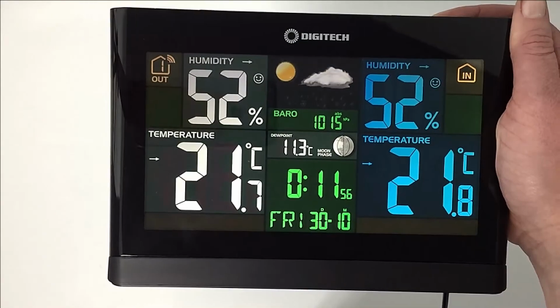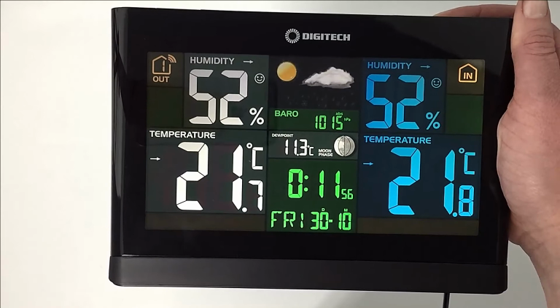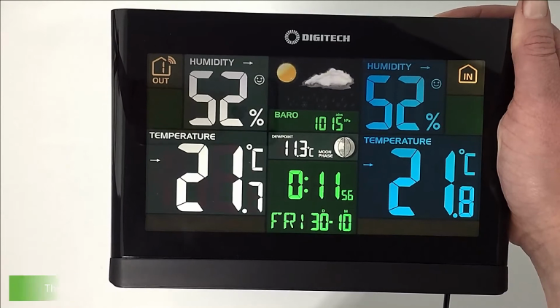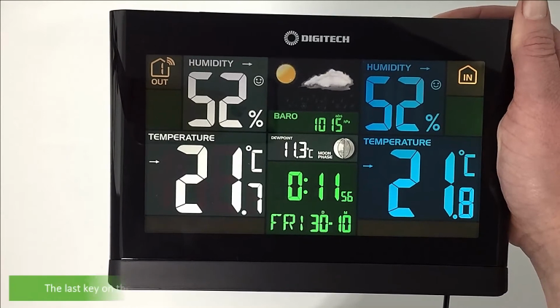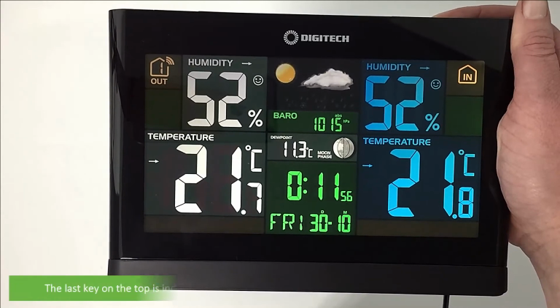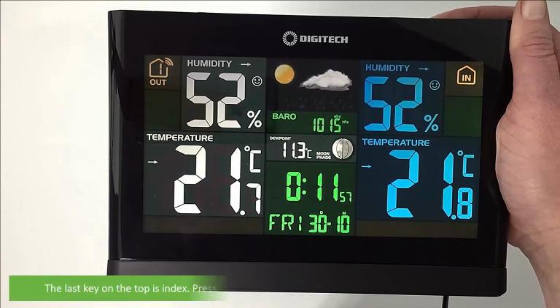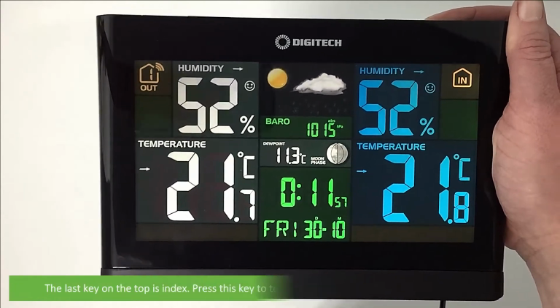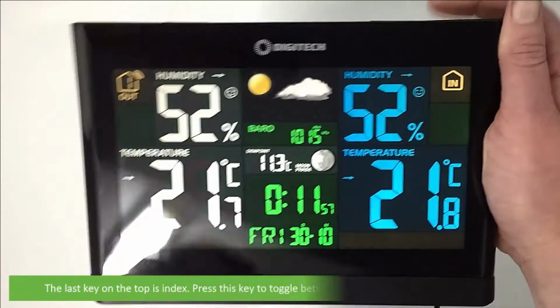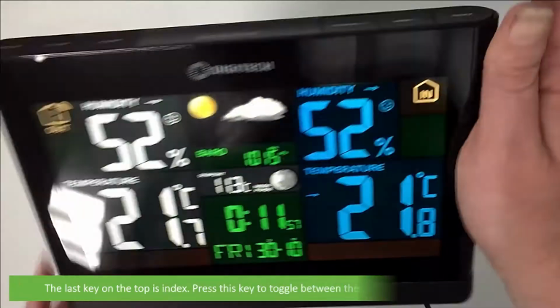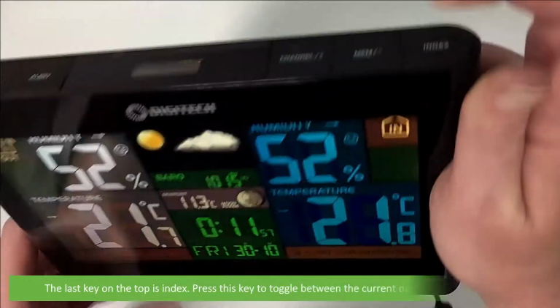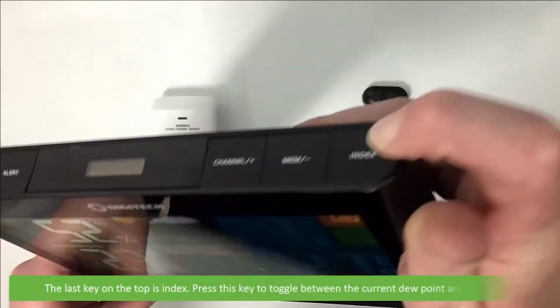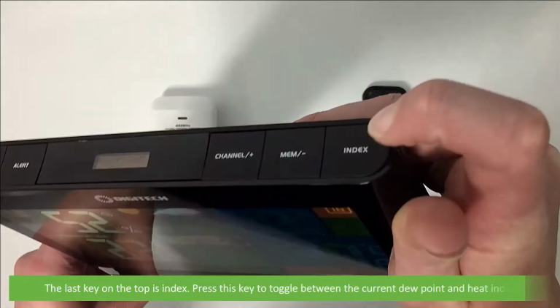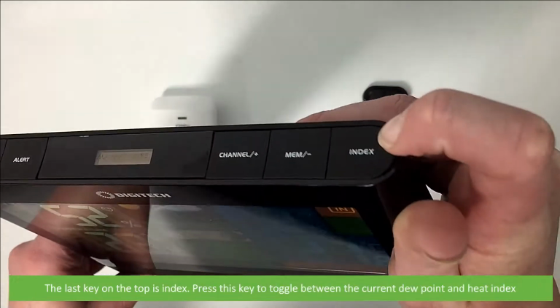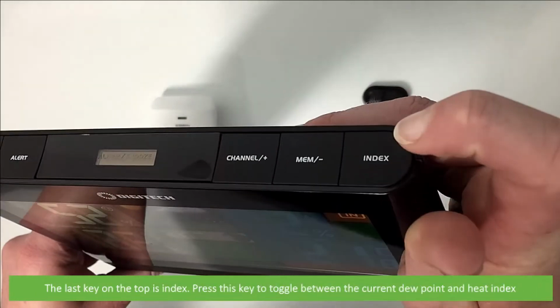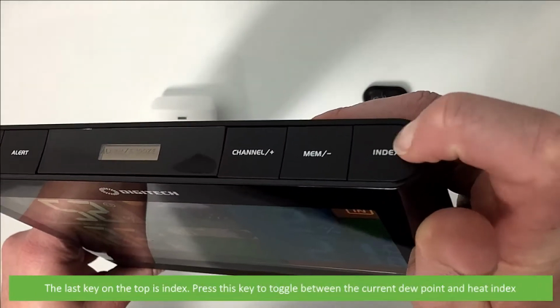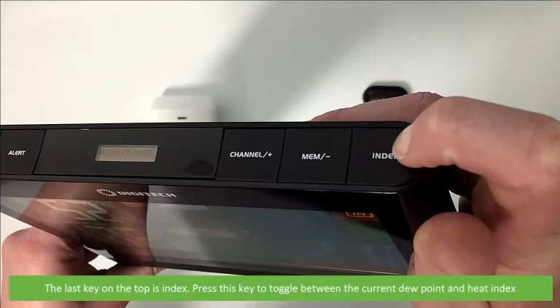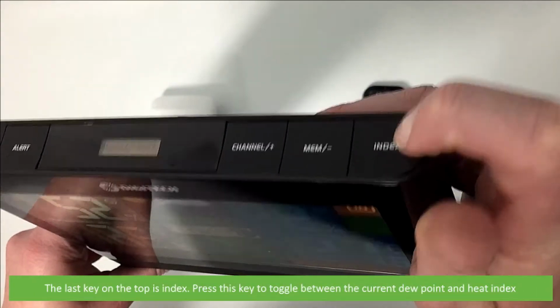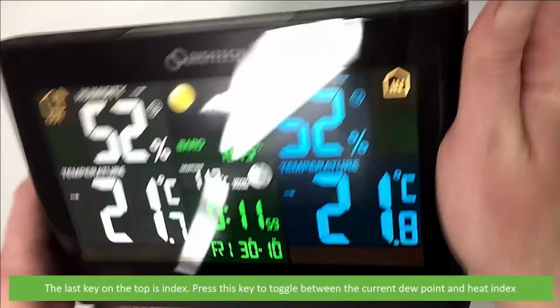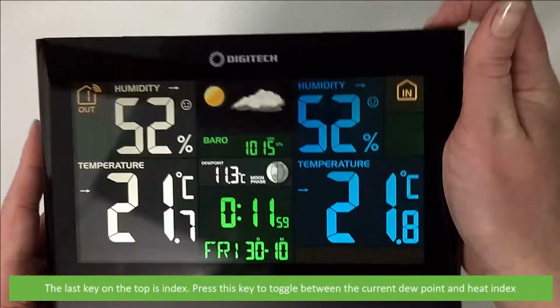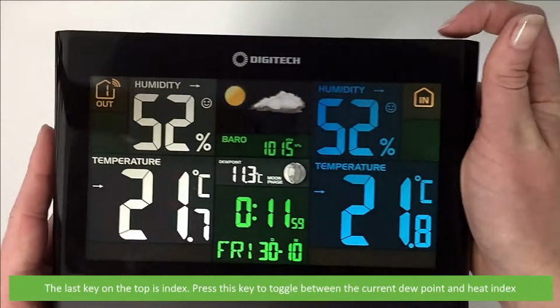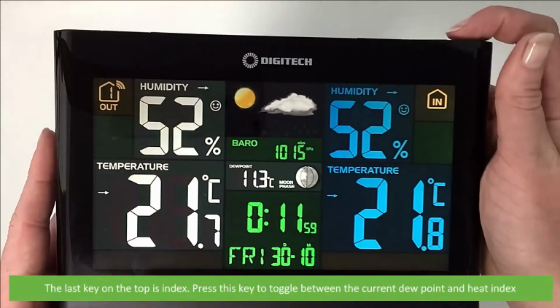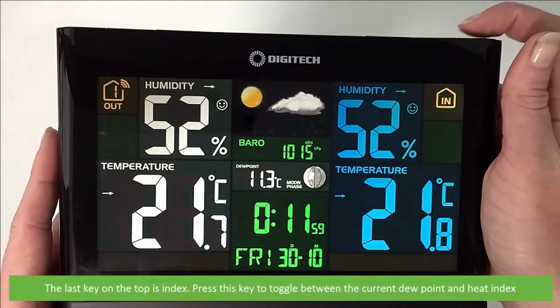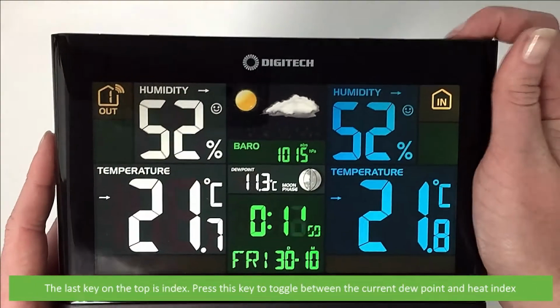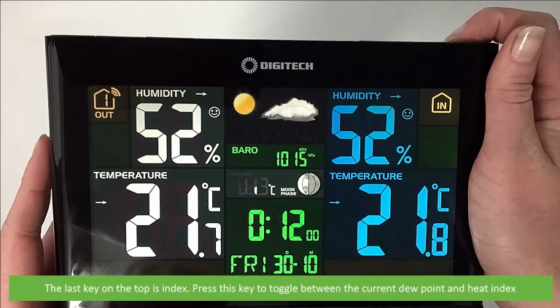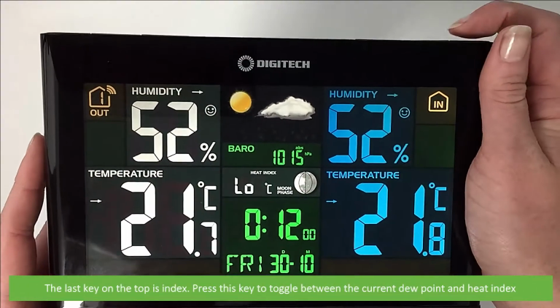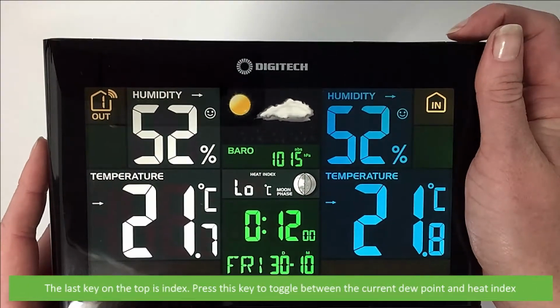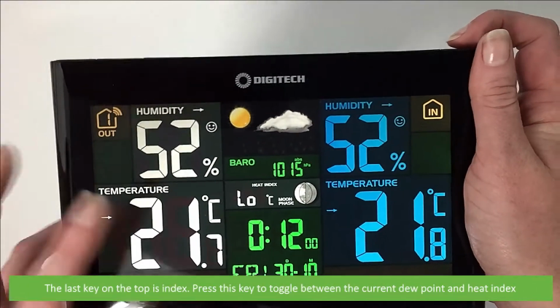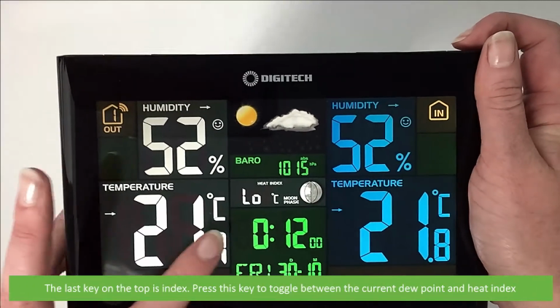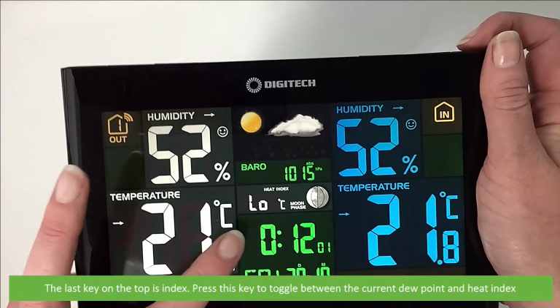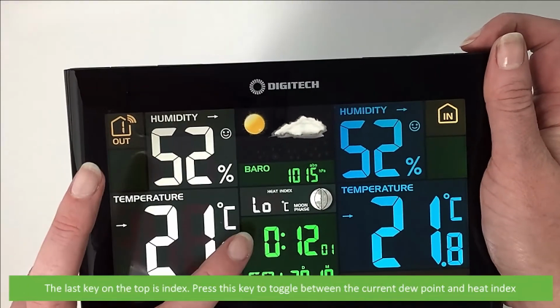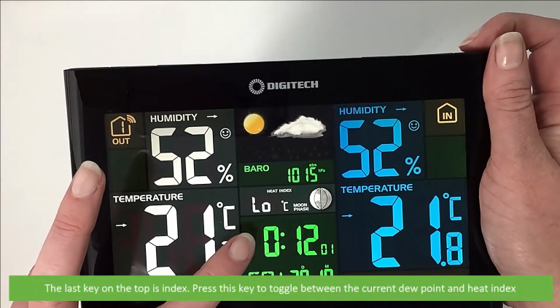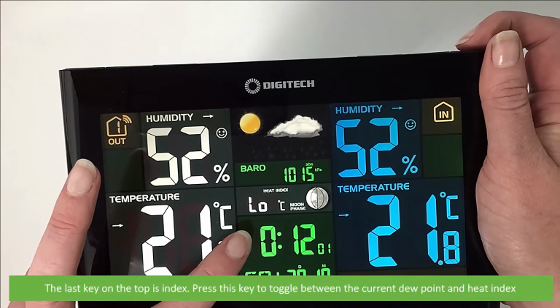The last key on the top is INDEX. Press and release this key to toggle between the current dew point and heat index.